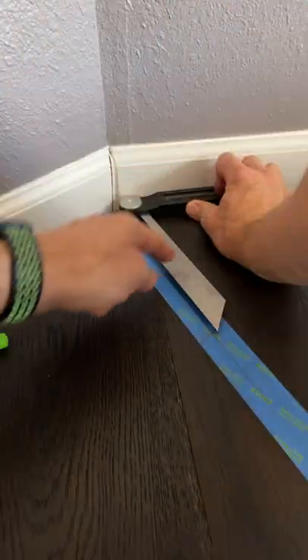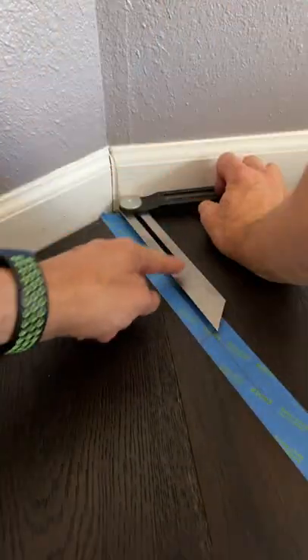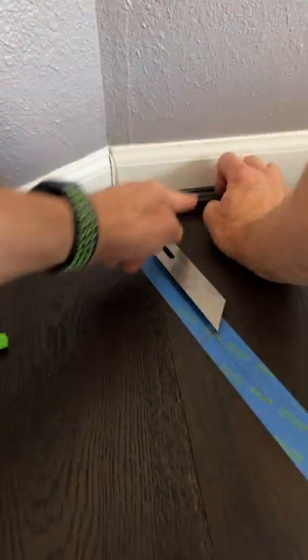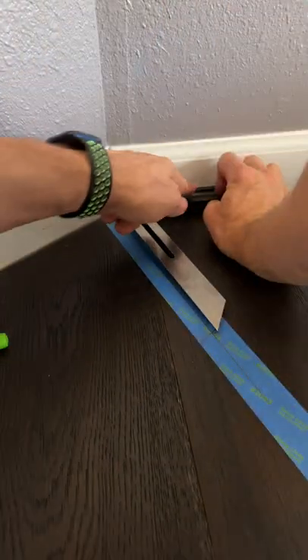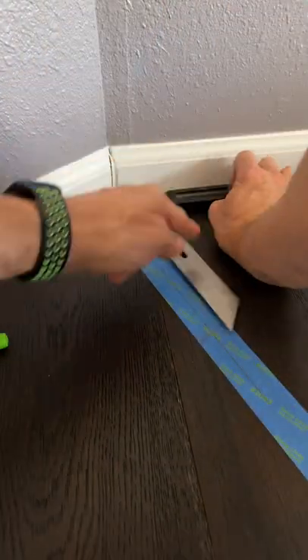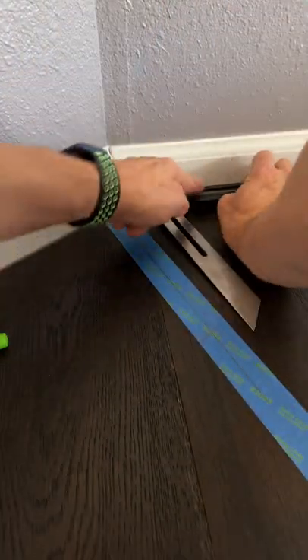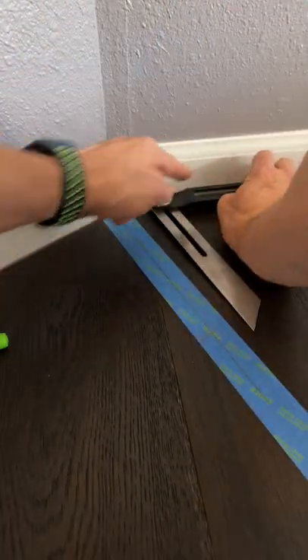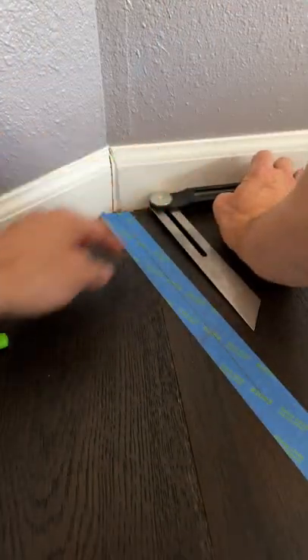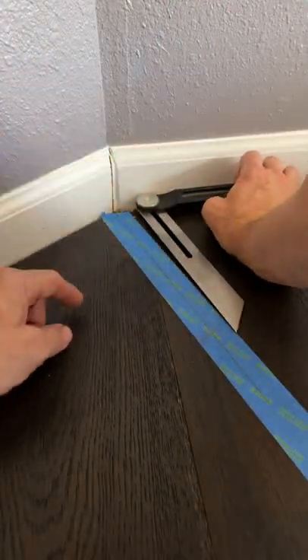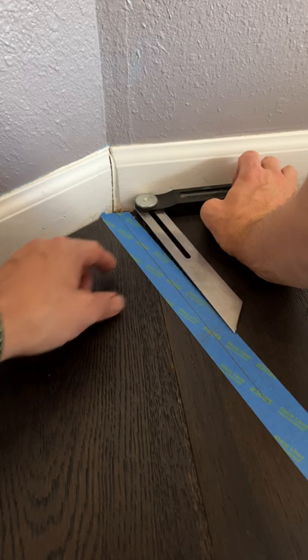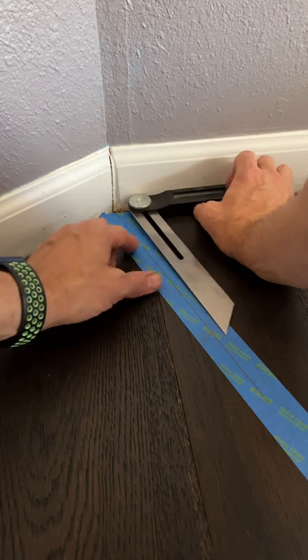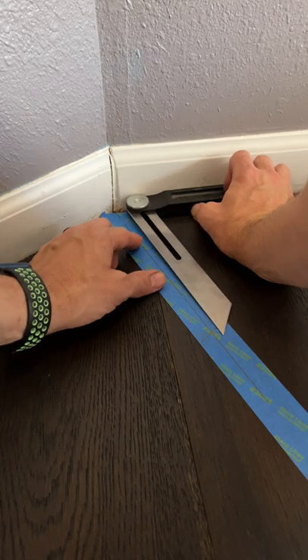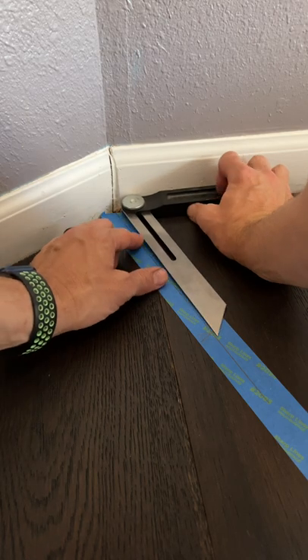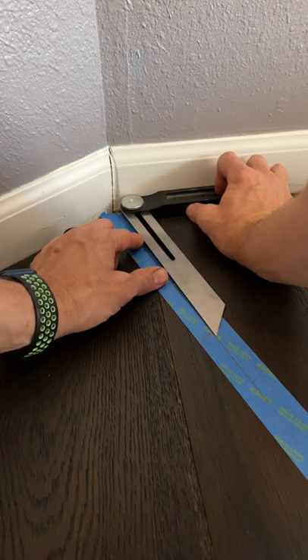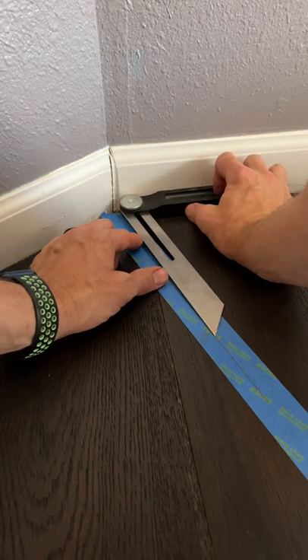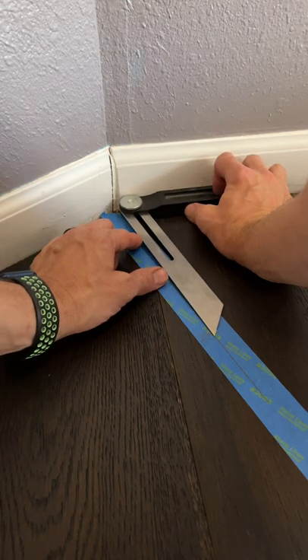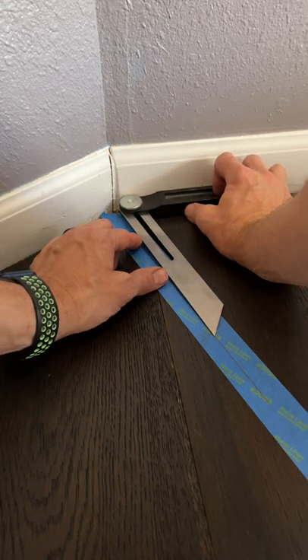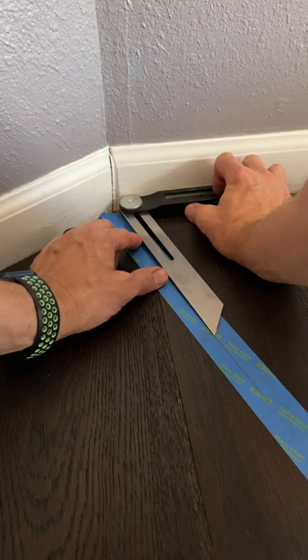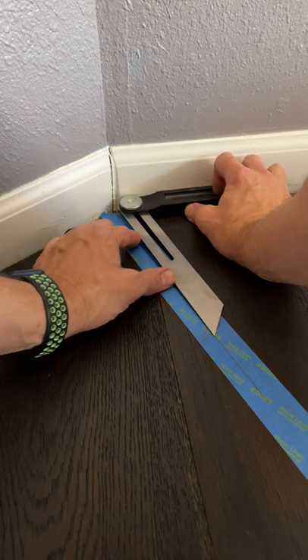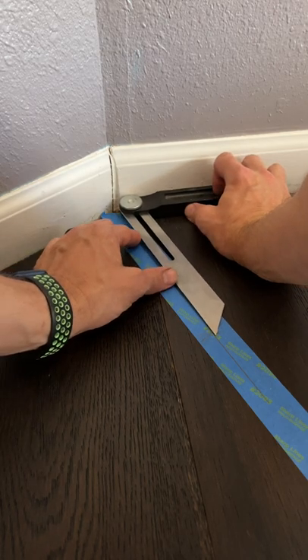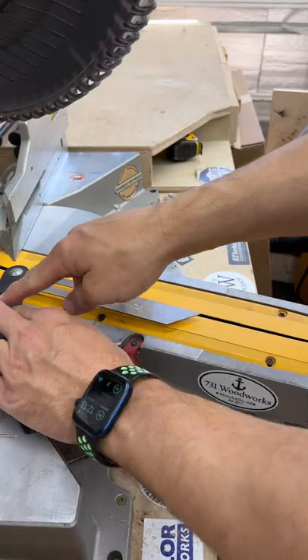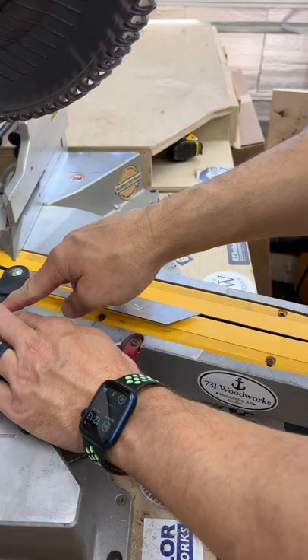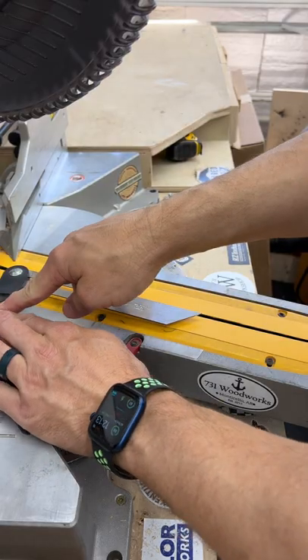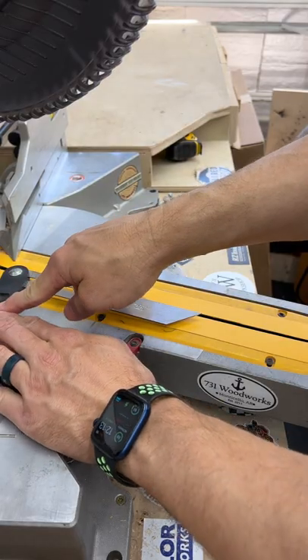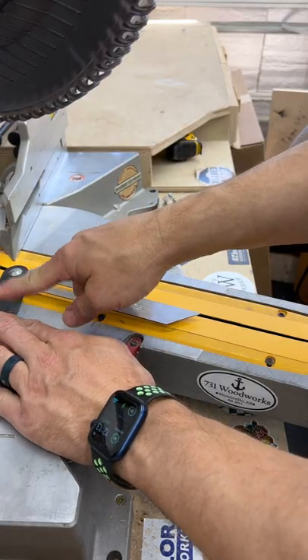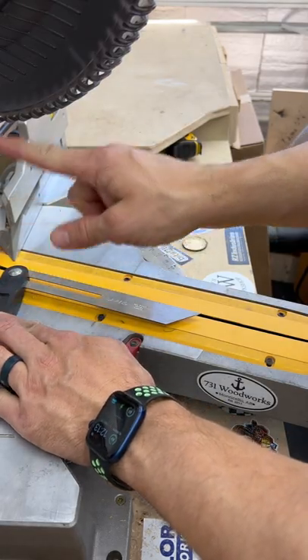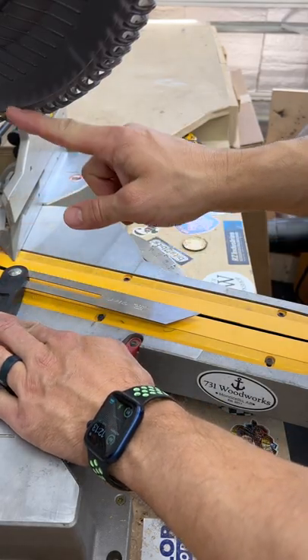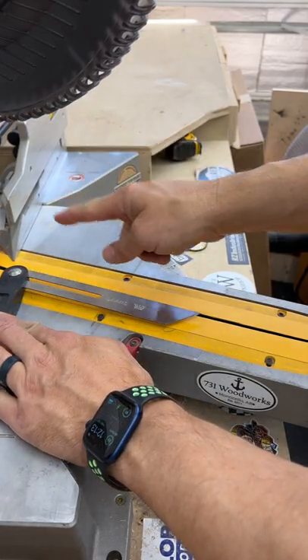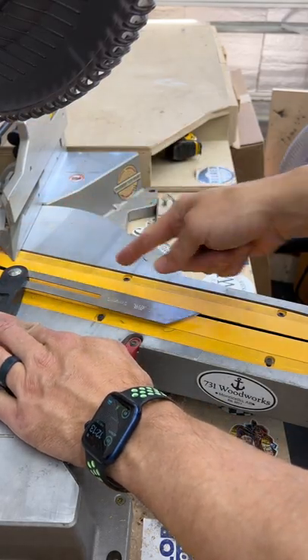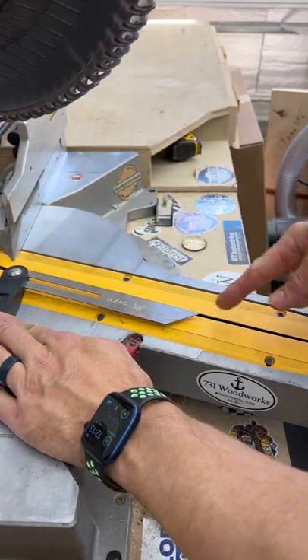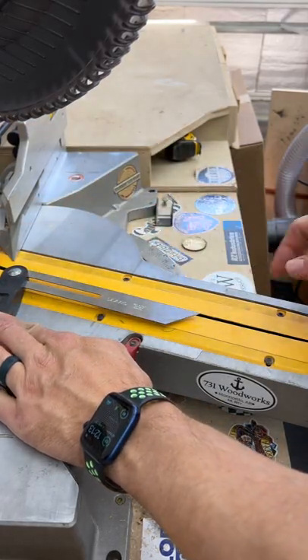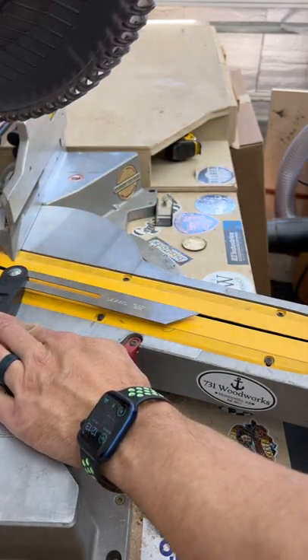Take a T-bevel, hold it up against the wall, and align it to that mark. Then just use the T-bevel to line up your saw.